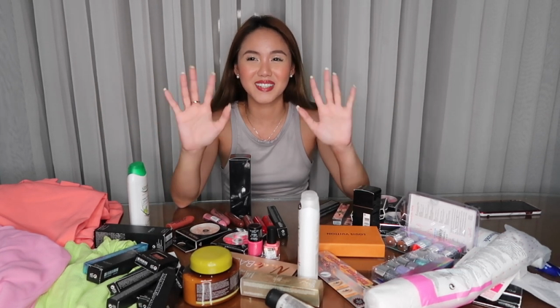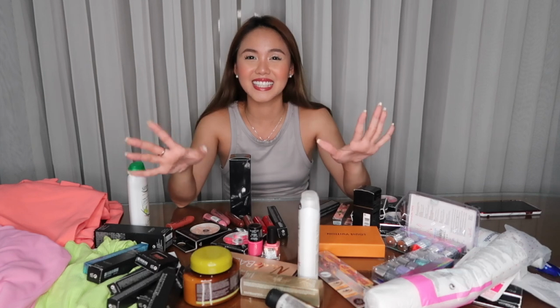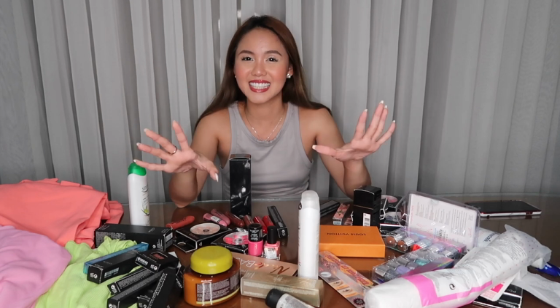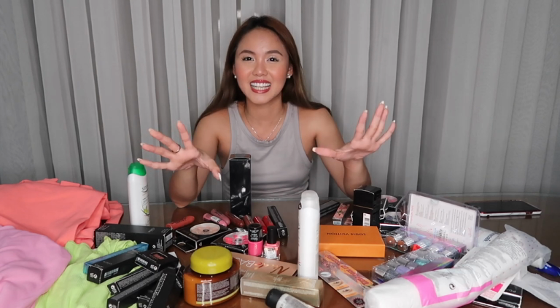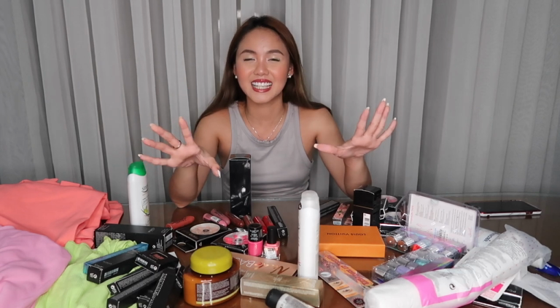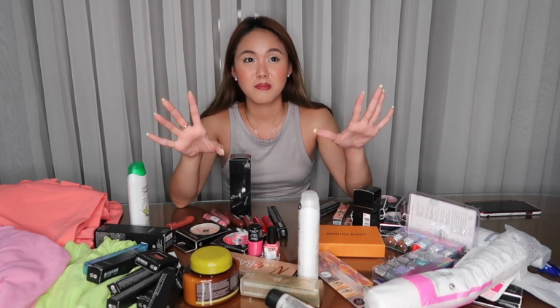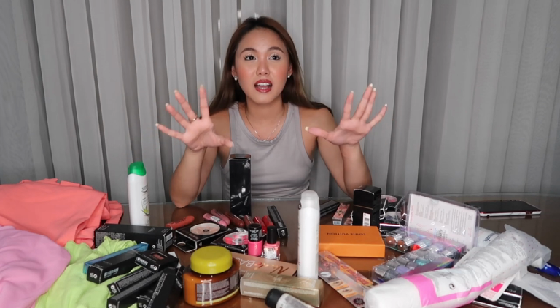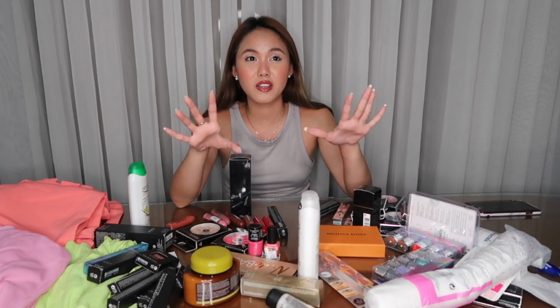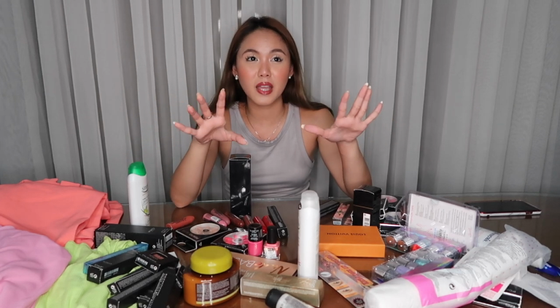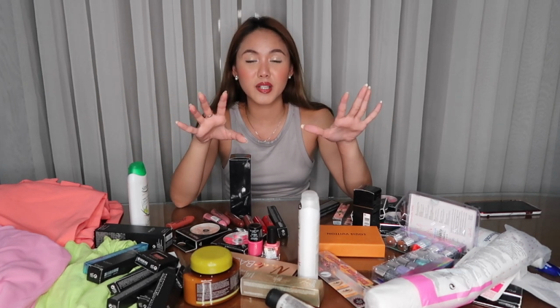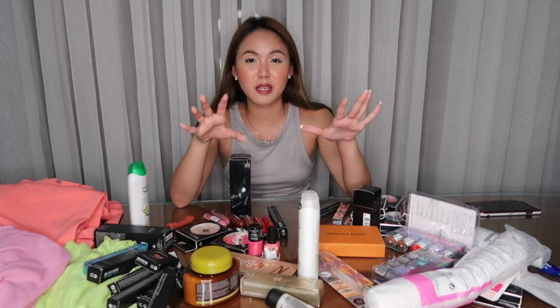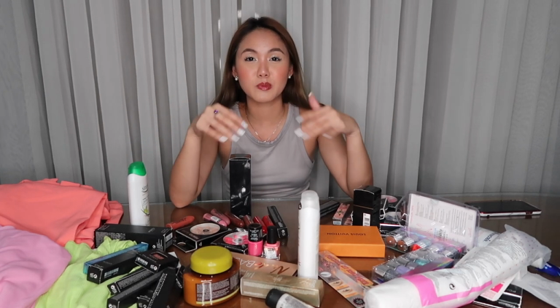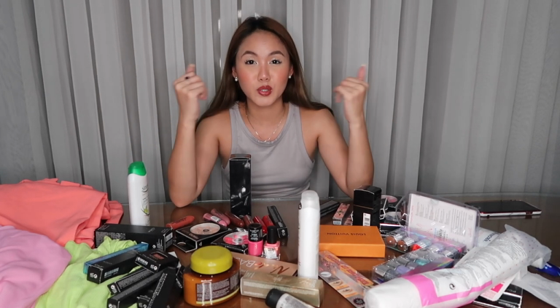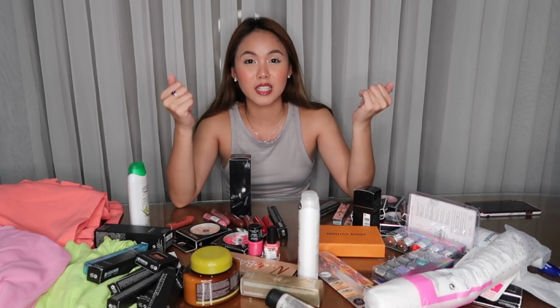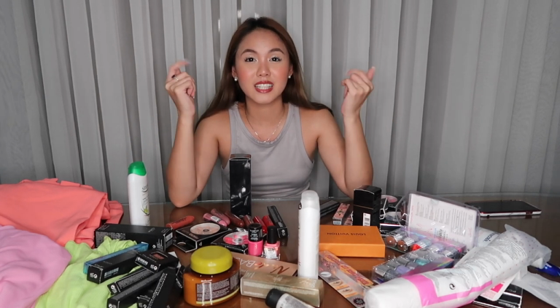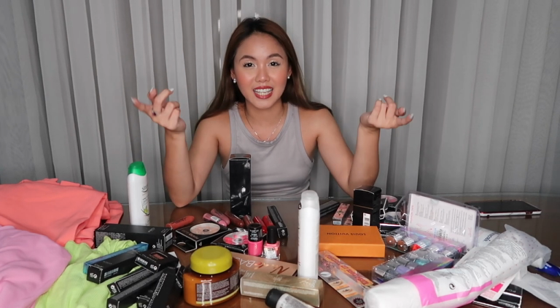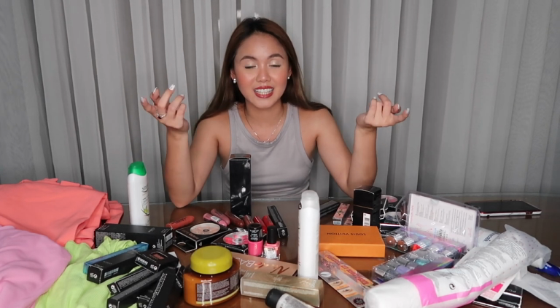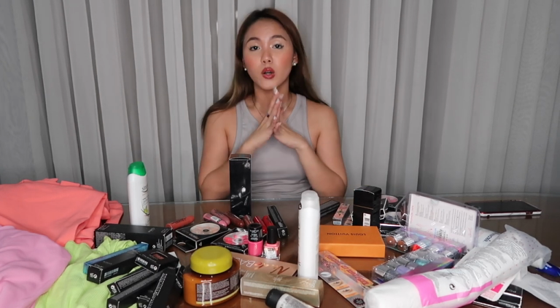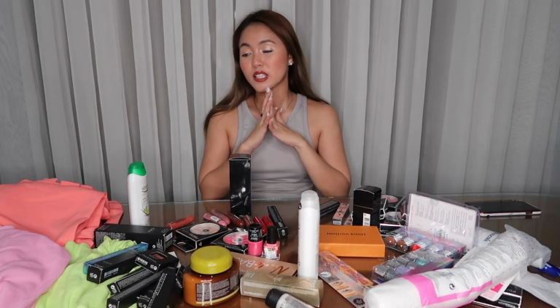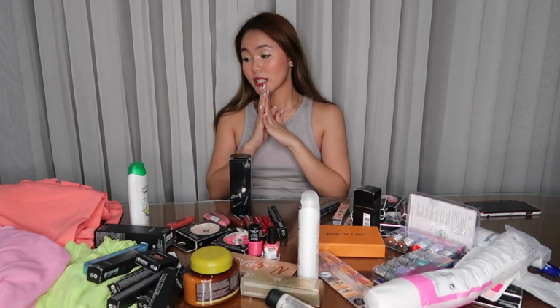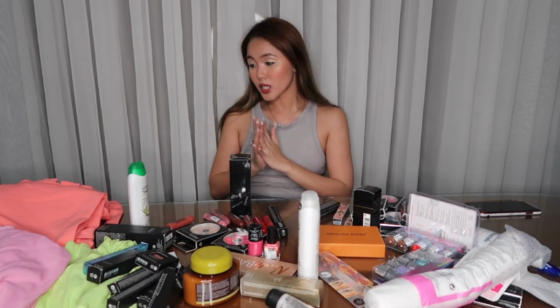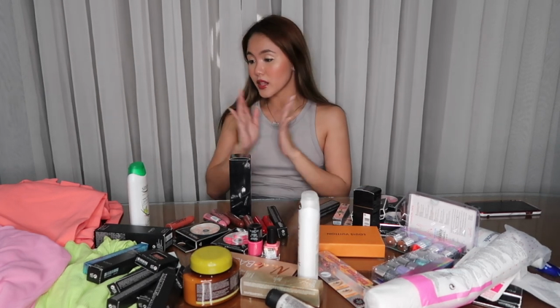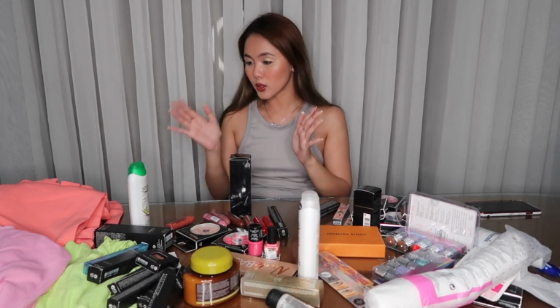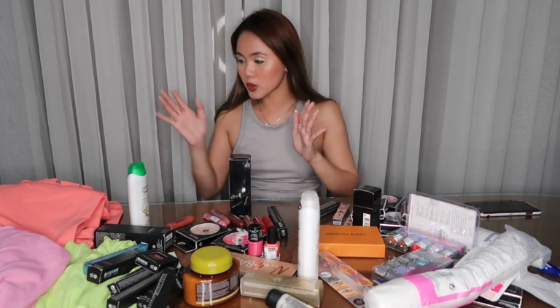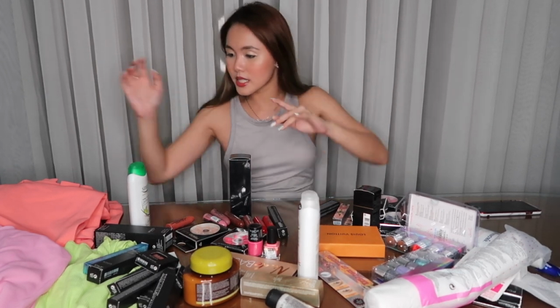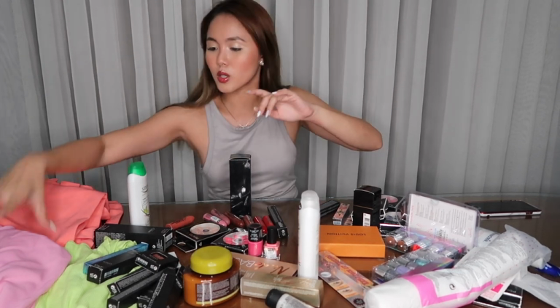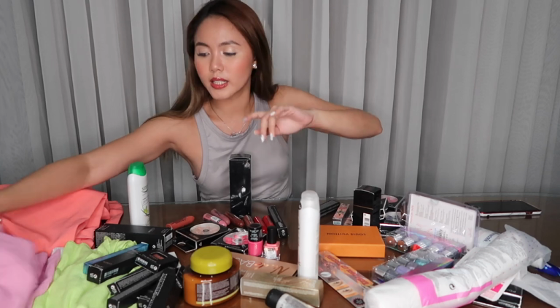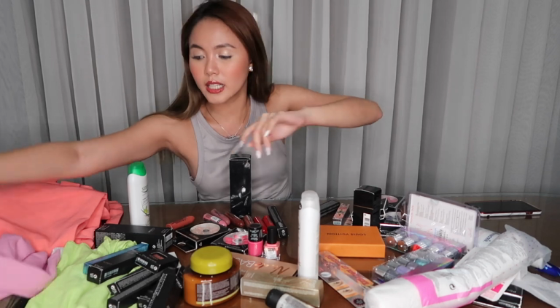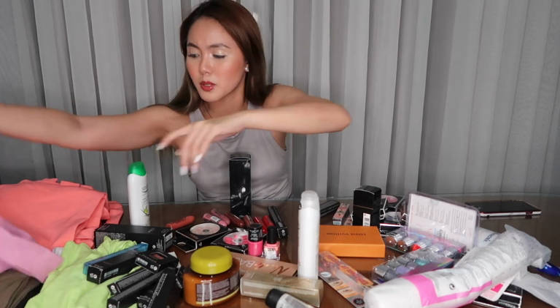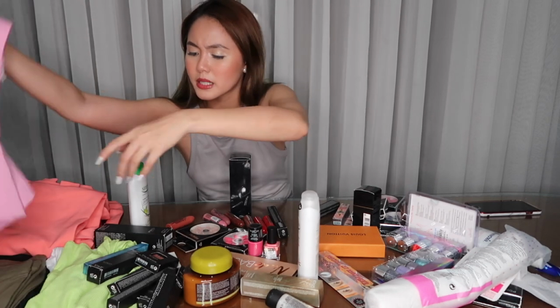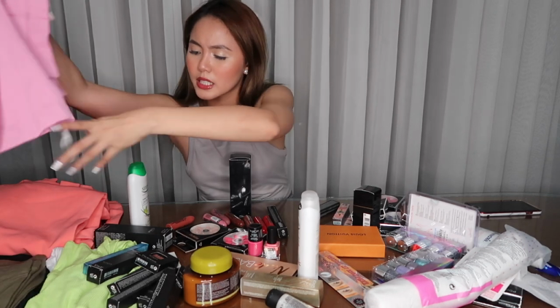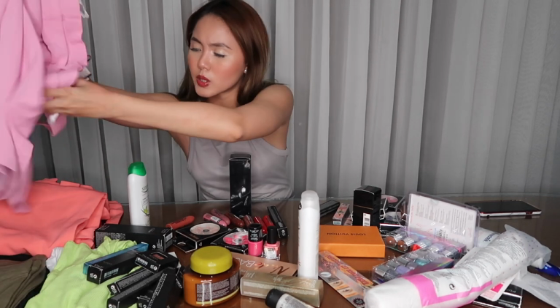Ang ganda niya — maka-film na ako ng makeup tutorial at night. Okay, so let's start with clothes. Konti lang naman yung binili ko.